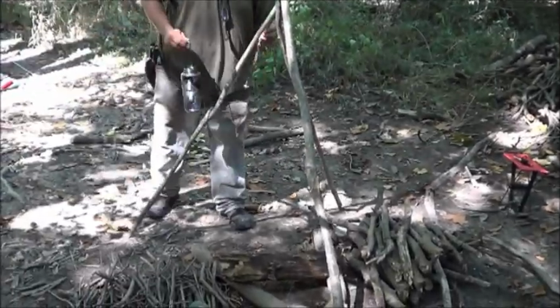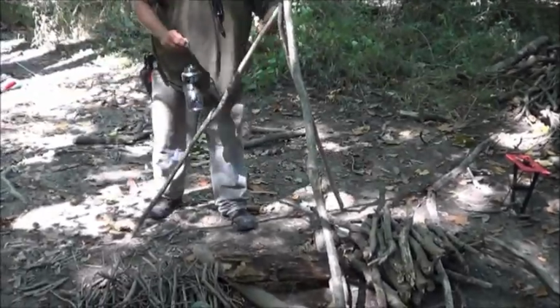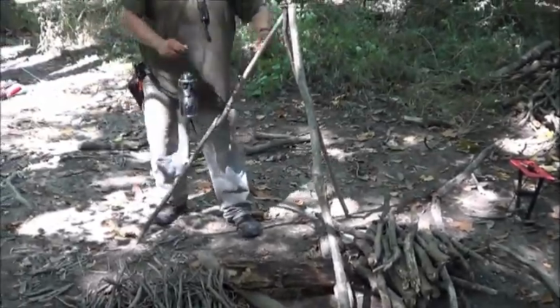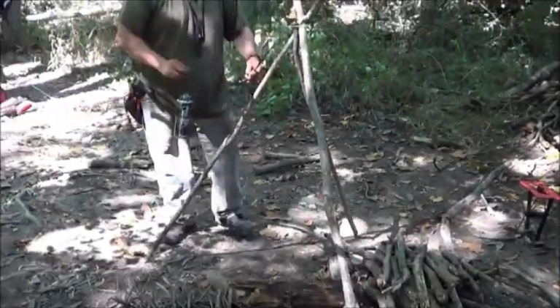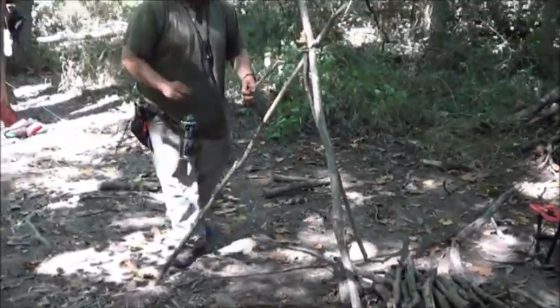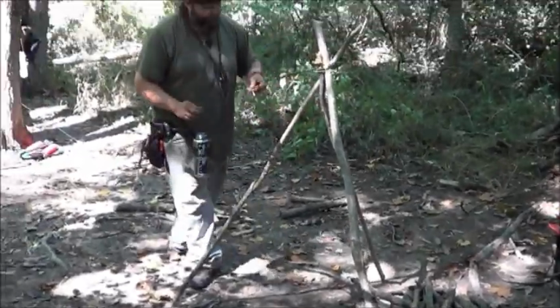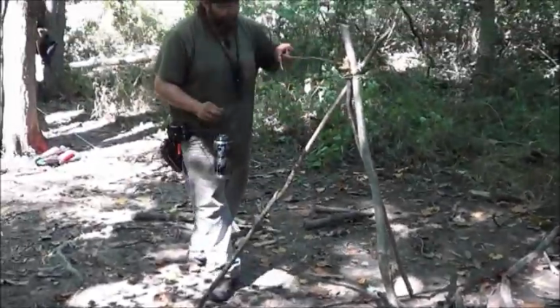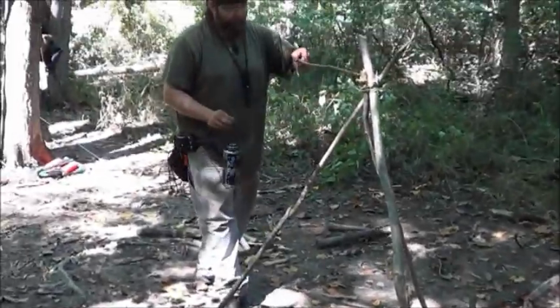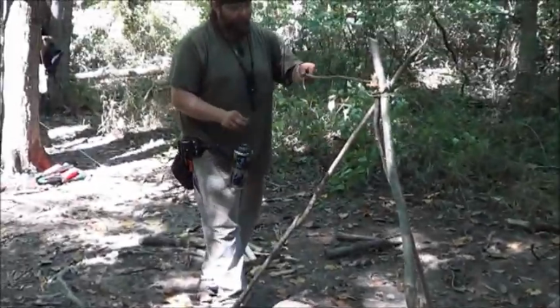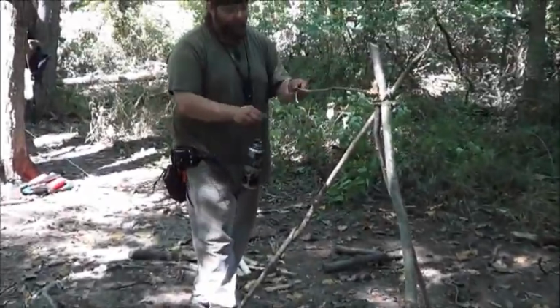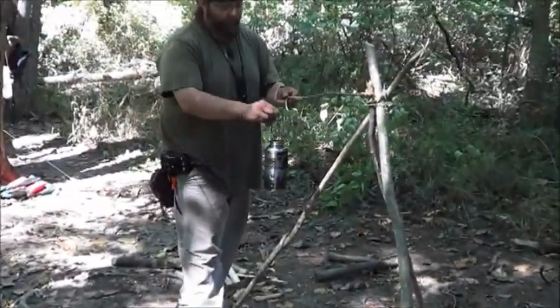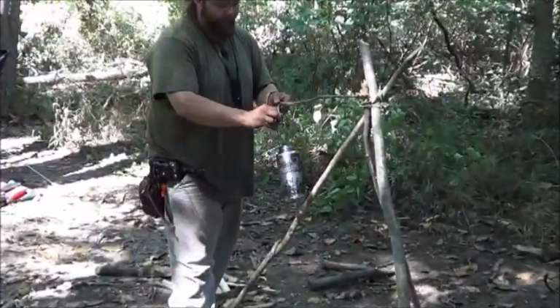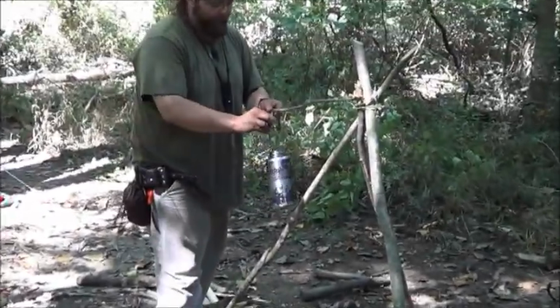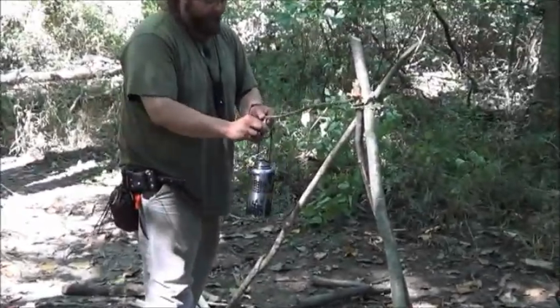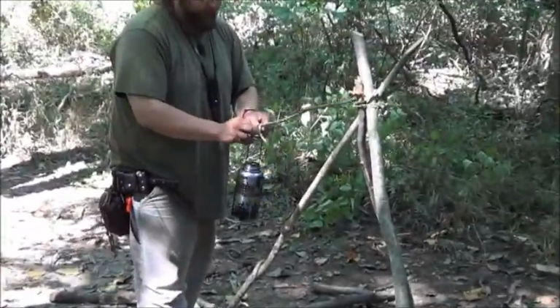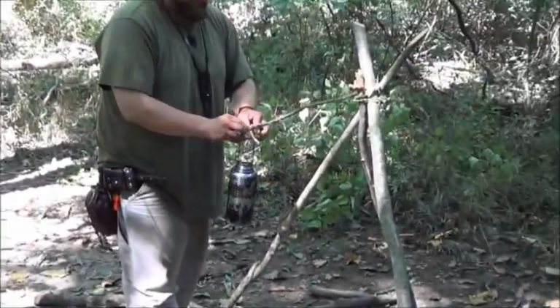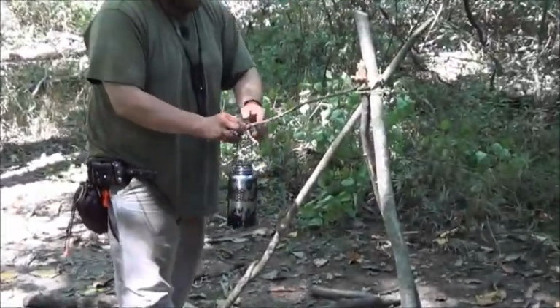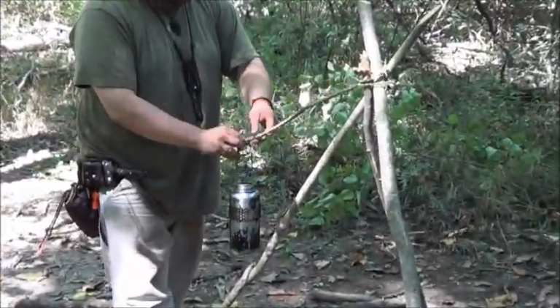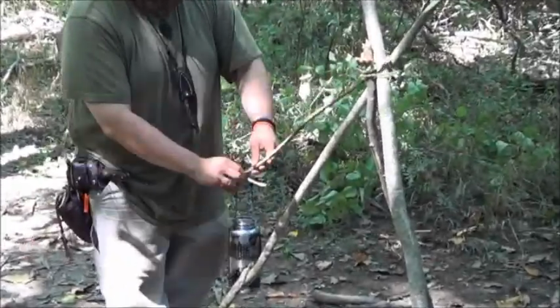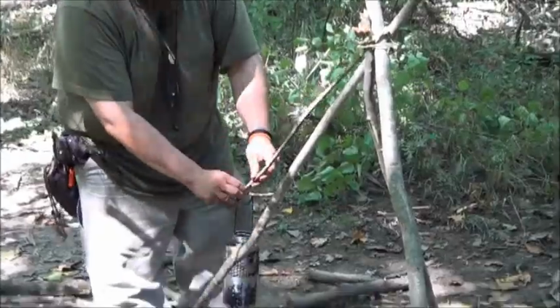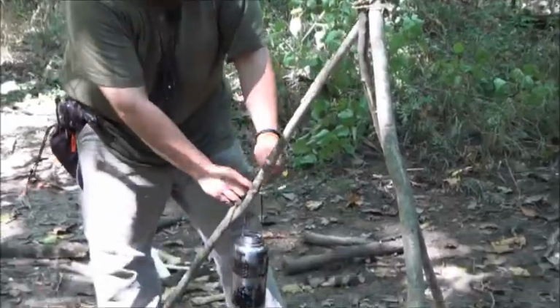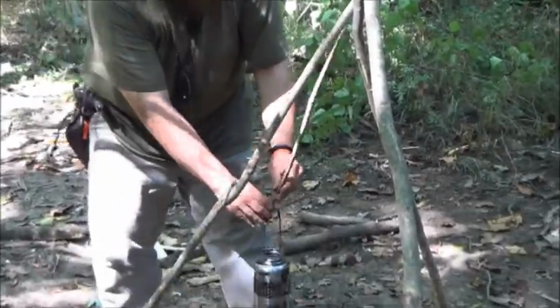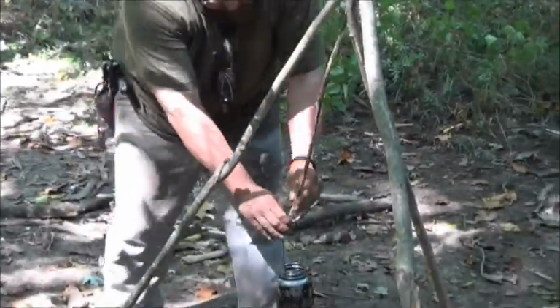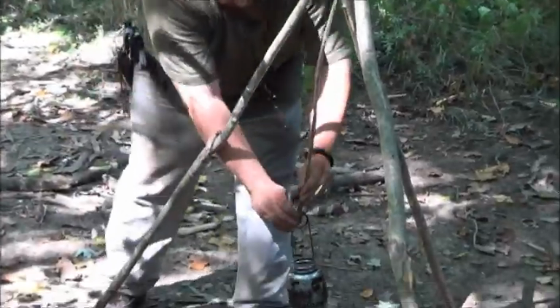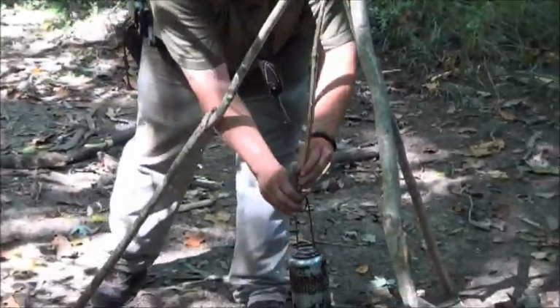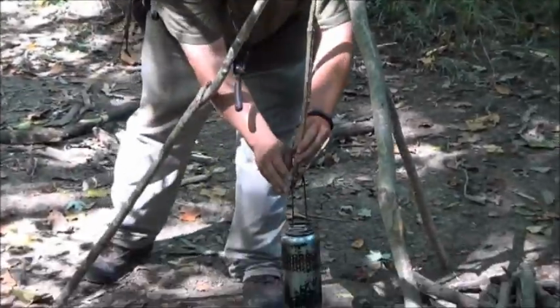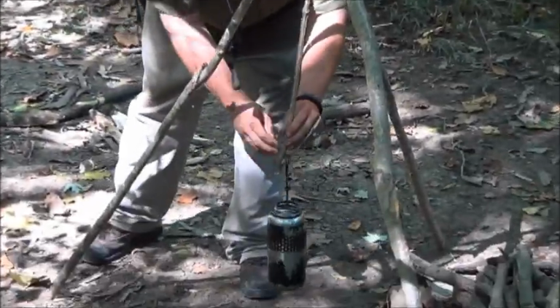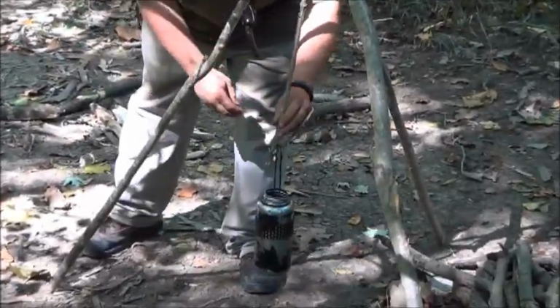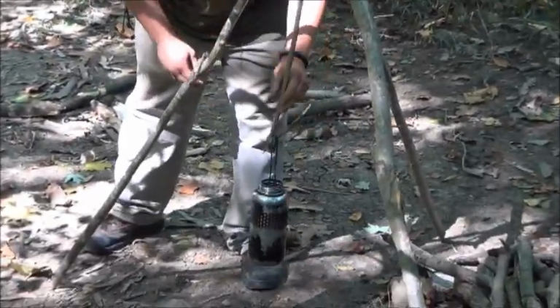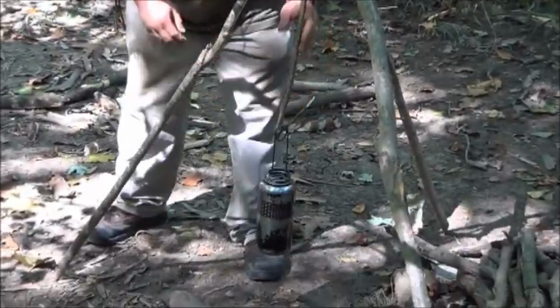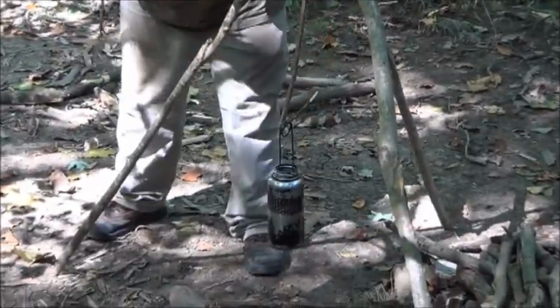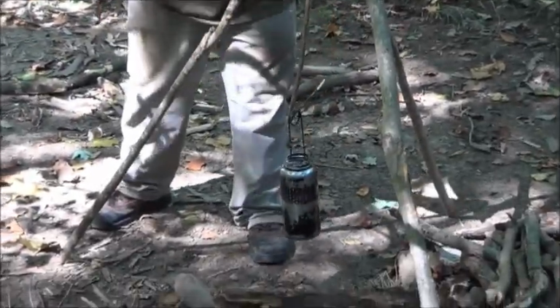So with our forked end right here, we can actually hang our pots or anything like that from it, and that can dangle over the fire.